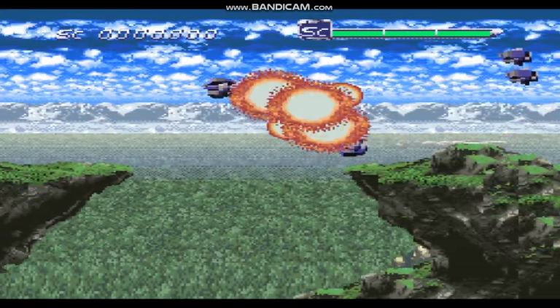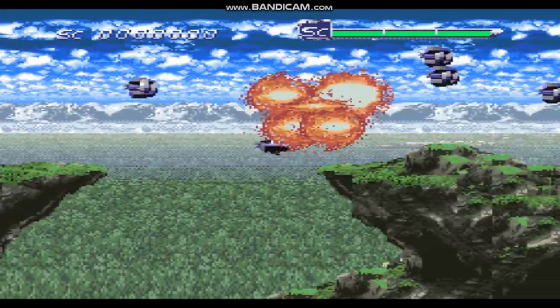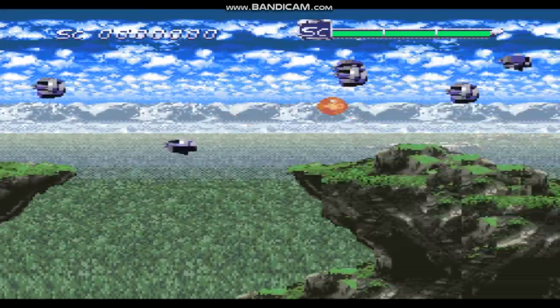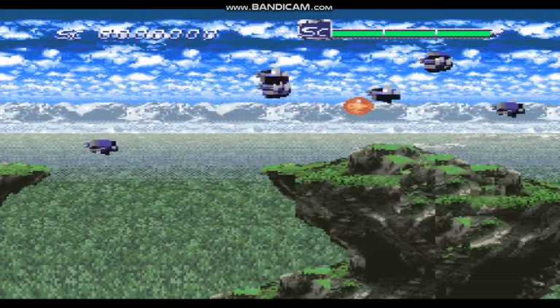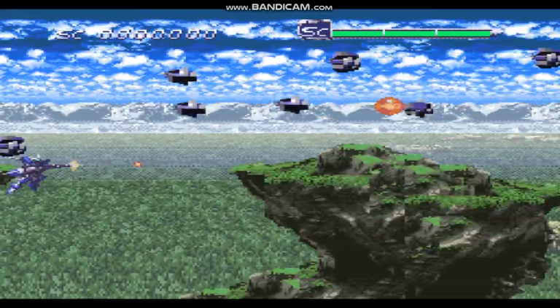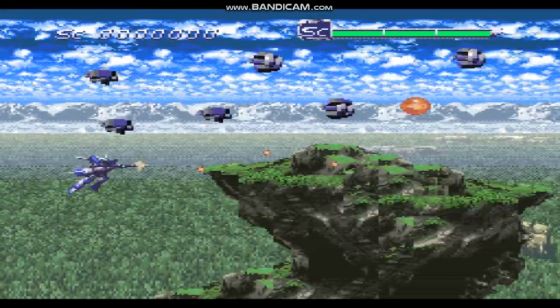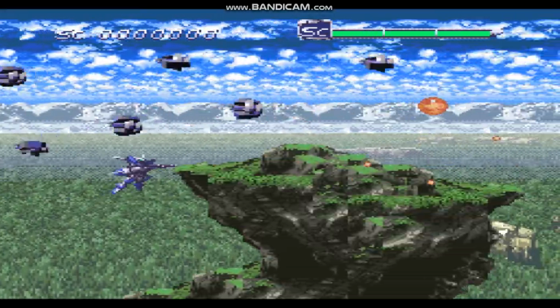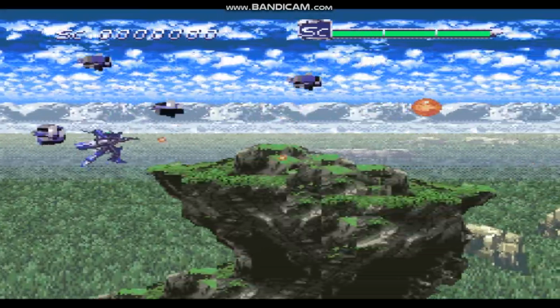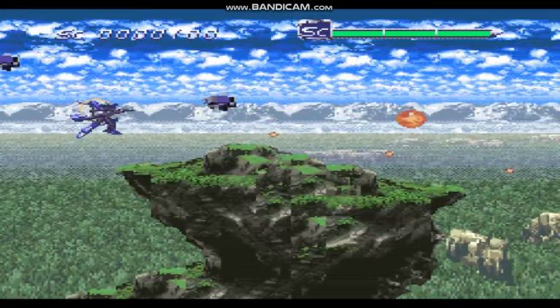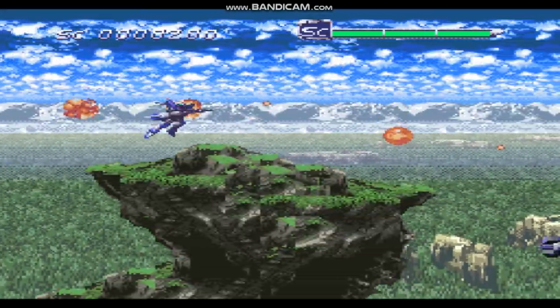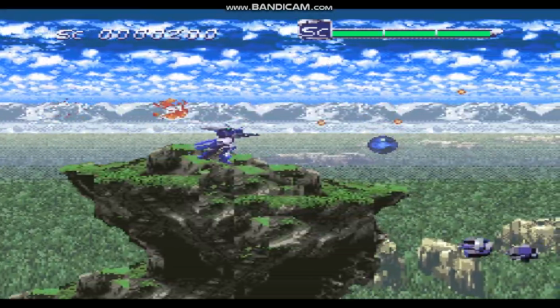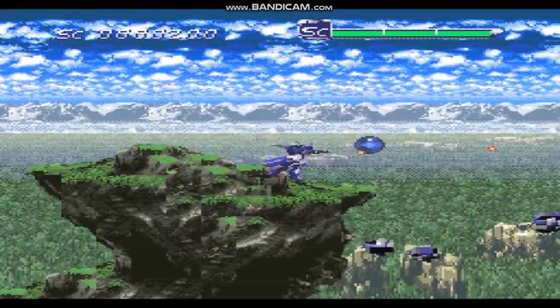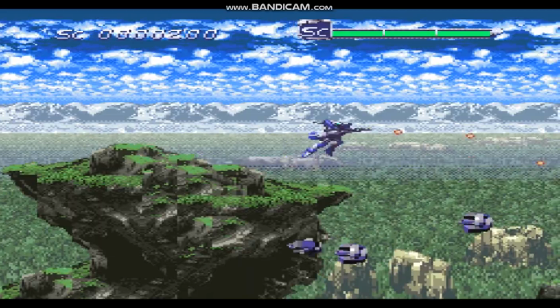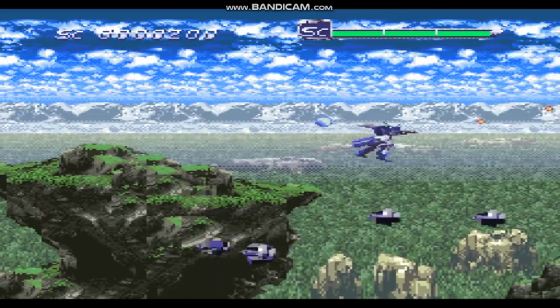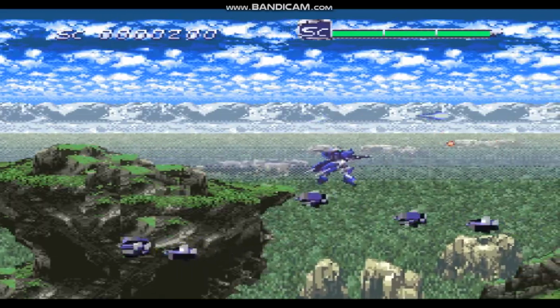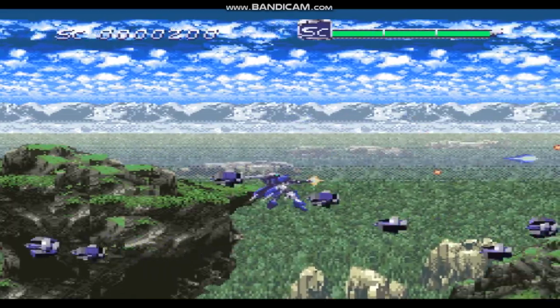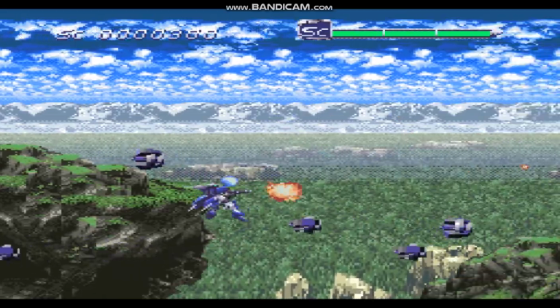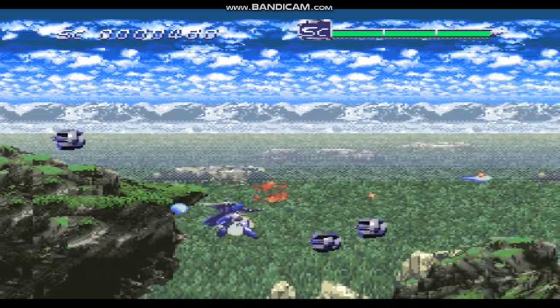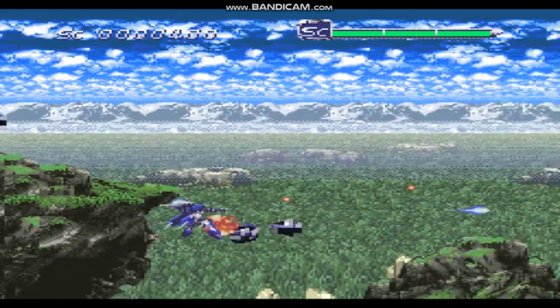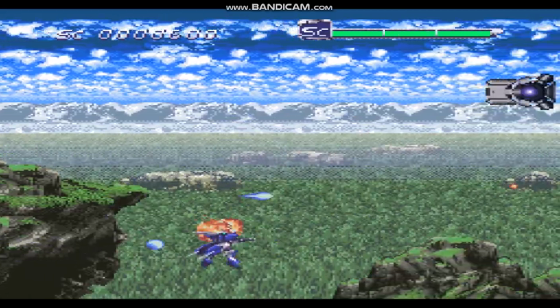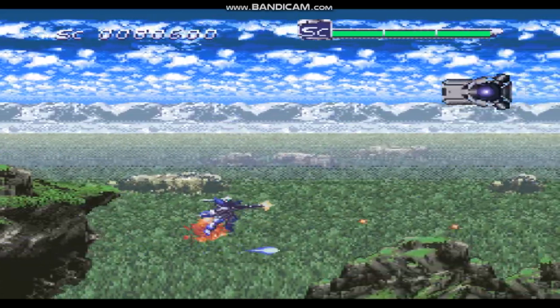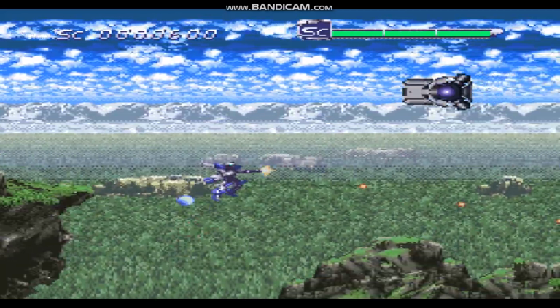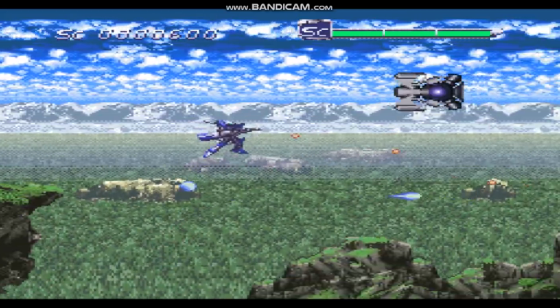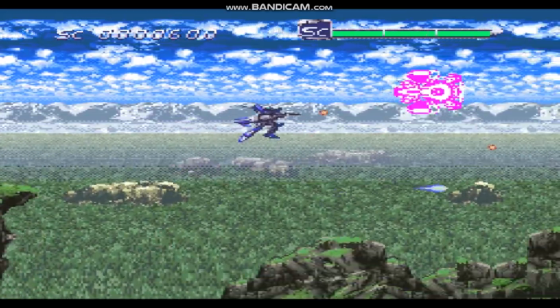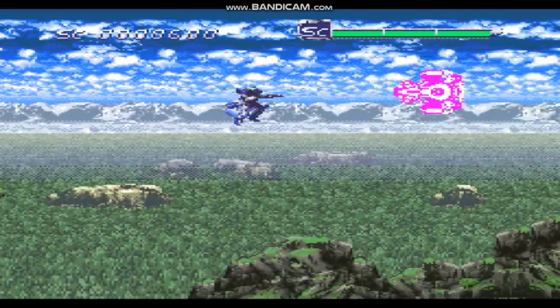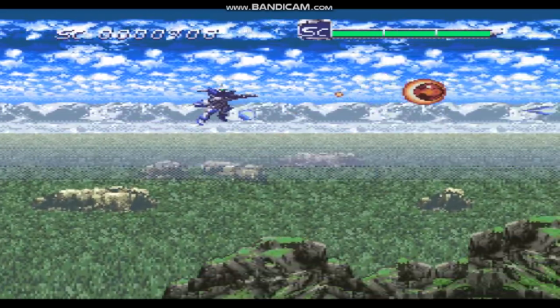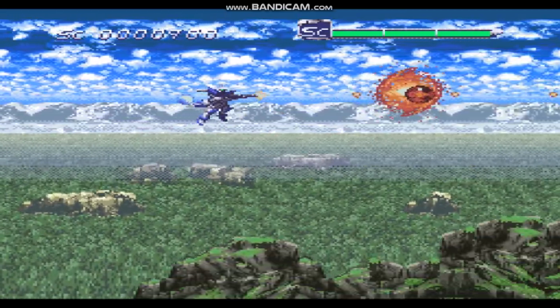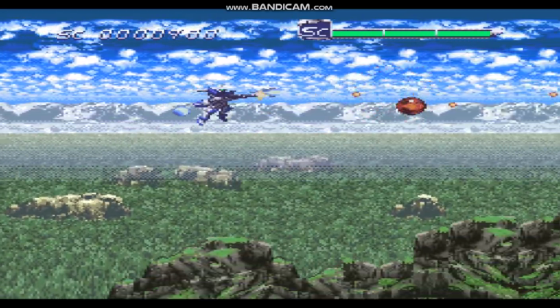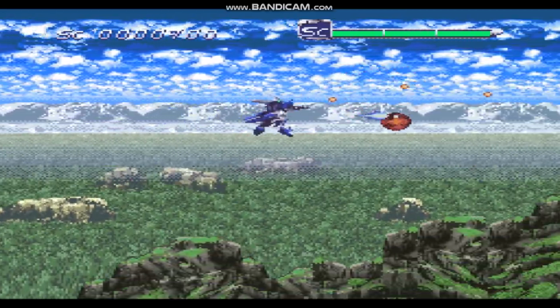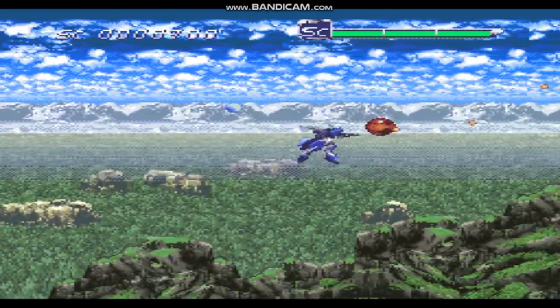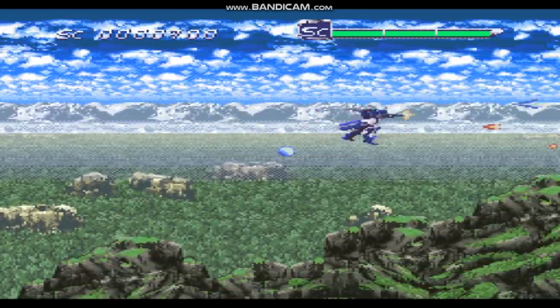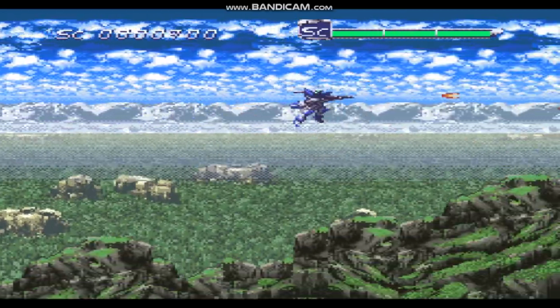No, it's not just the game. It's just the game that was the game. Let's go!